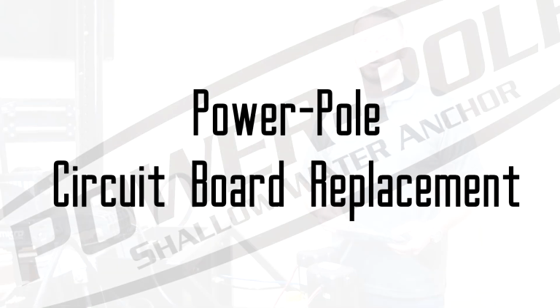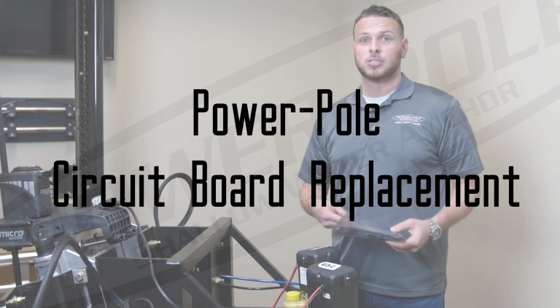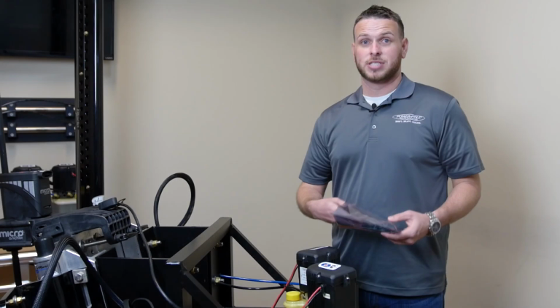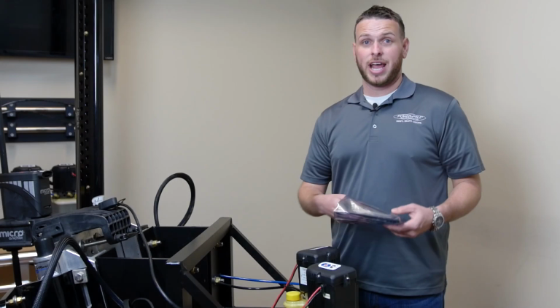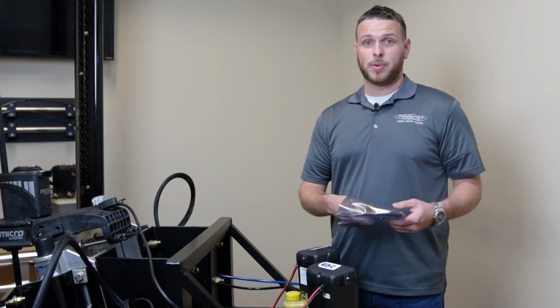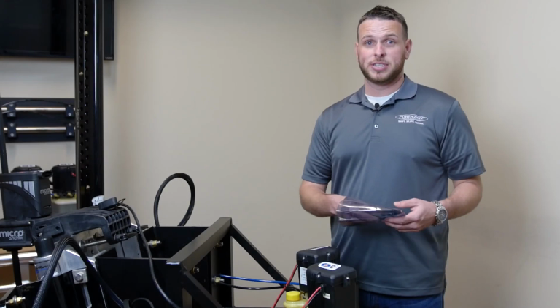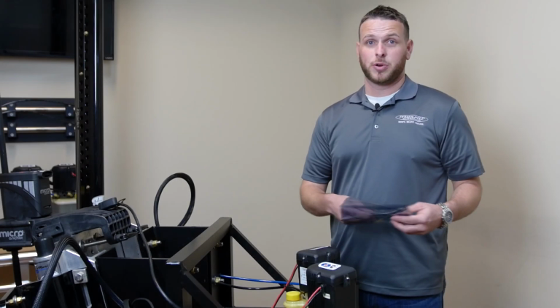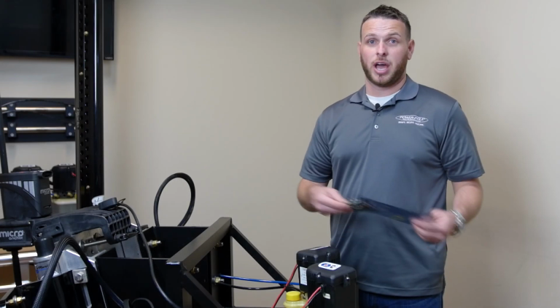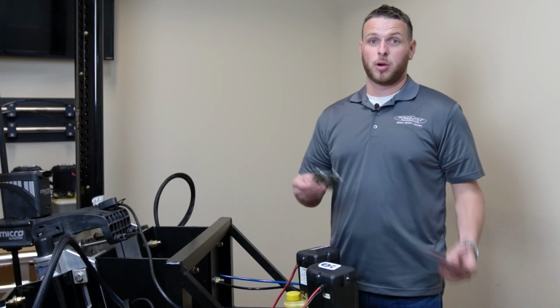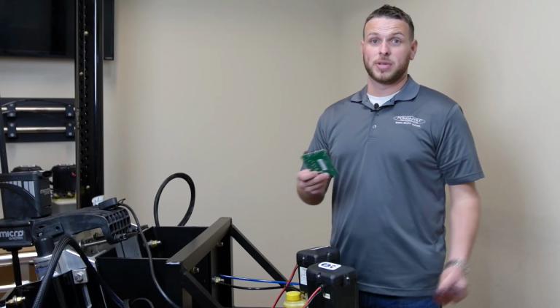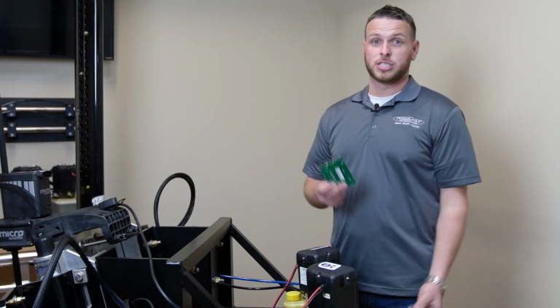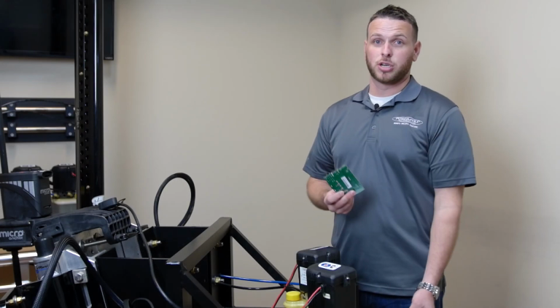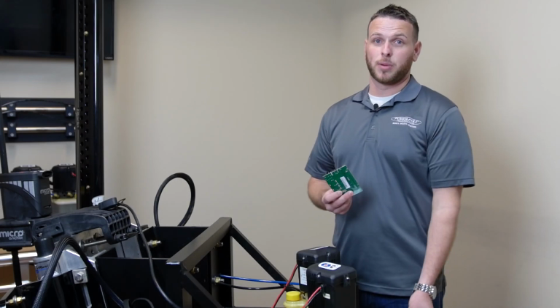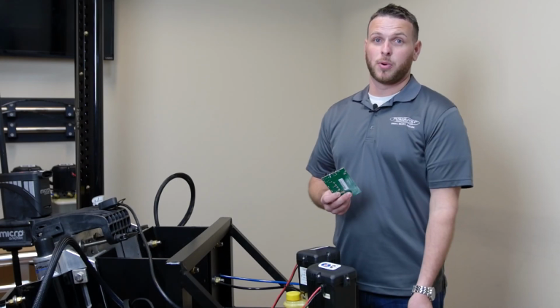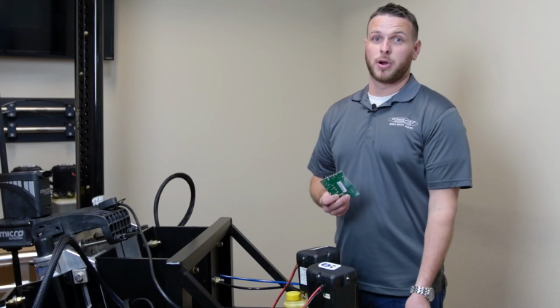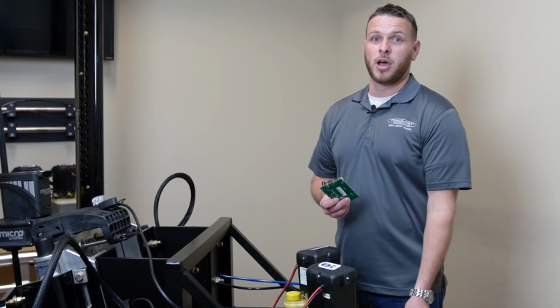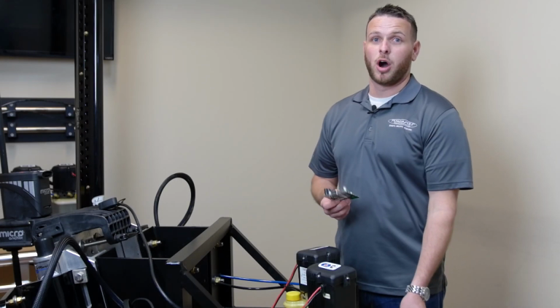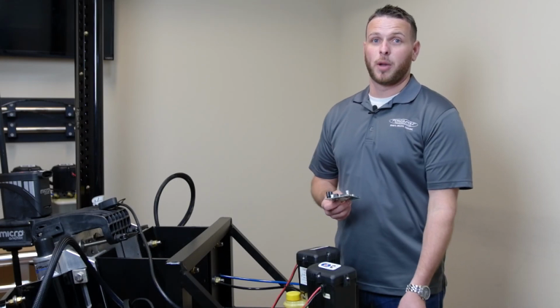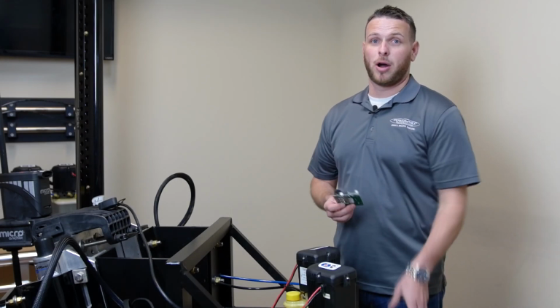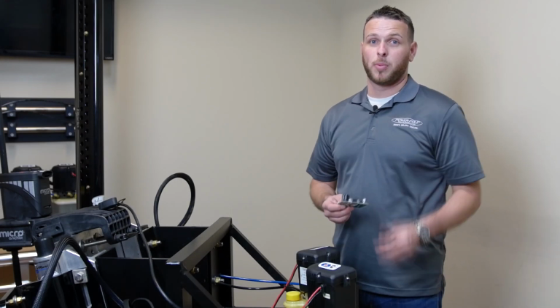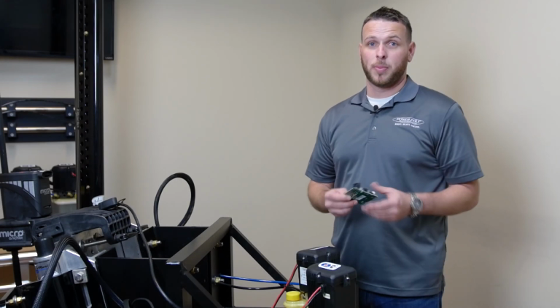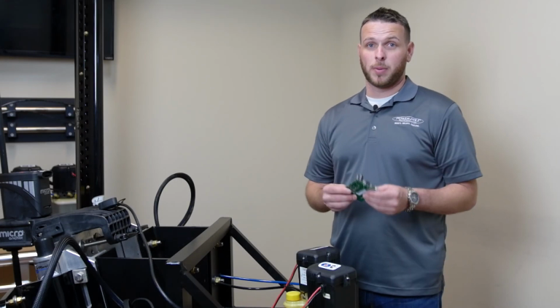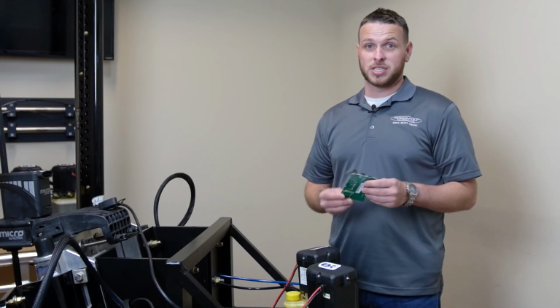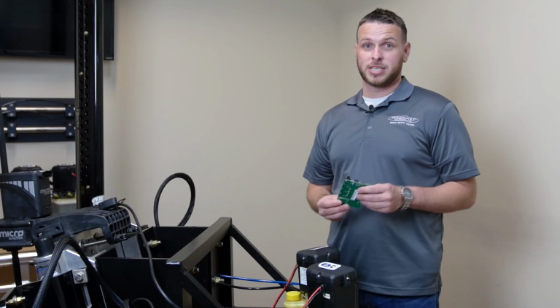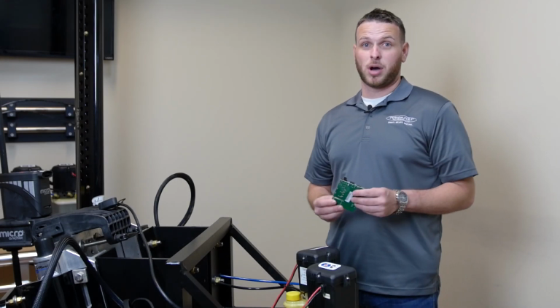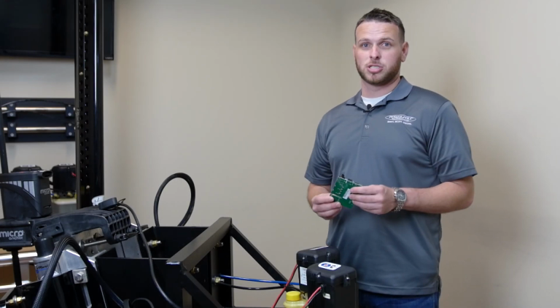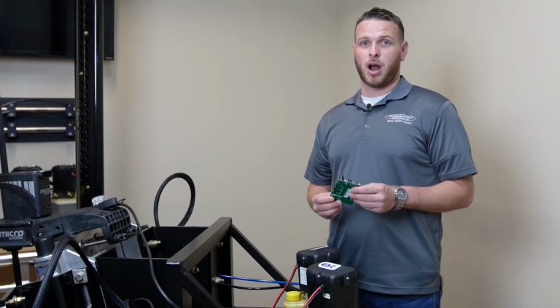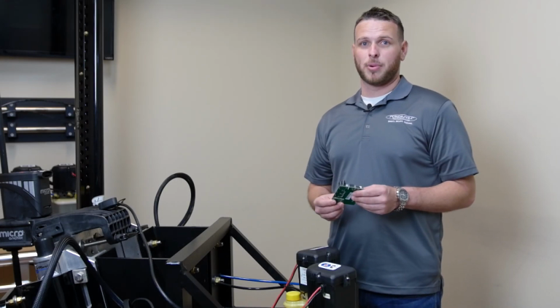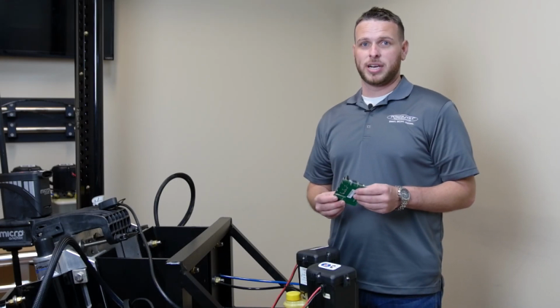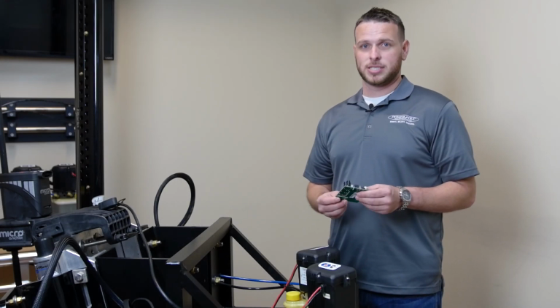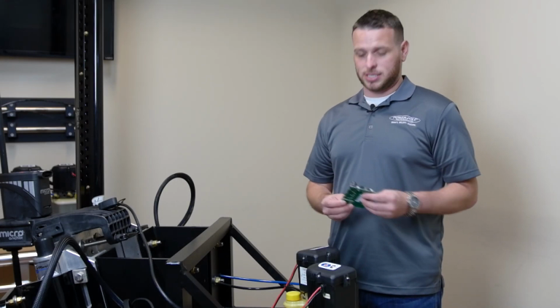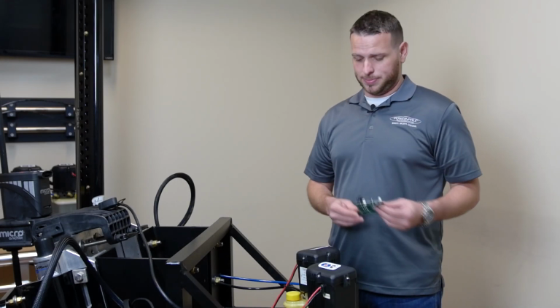Today I'm going to be showing you how to replace the circuit board on a PowerPull pump with a SeaMonster operating system.